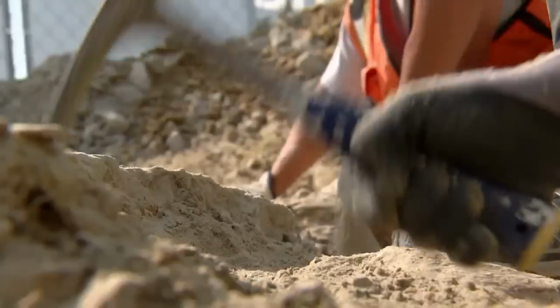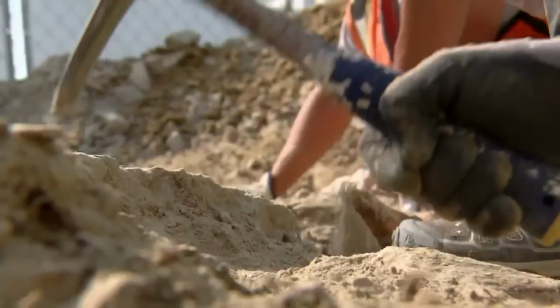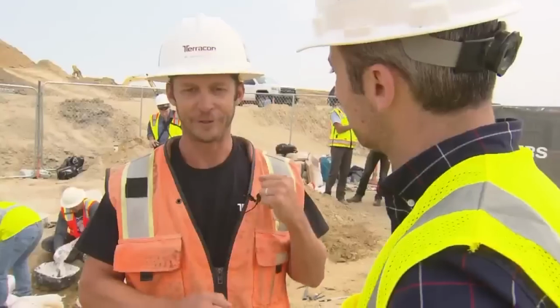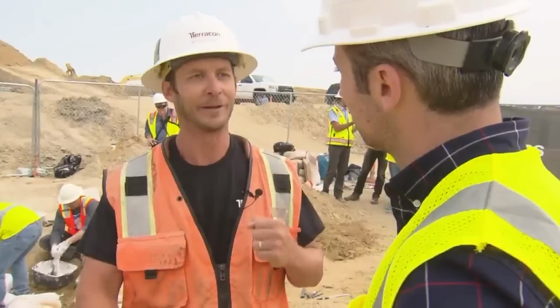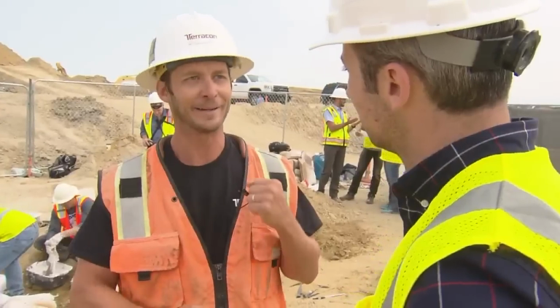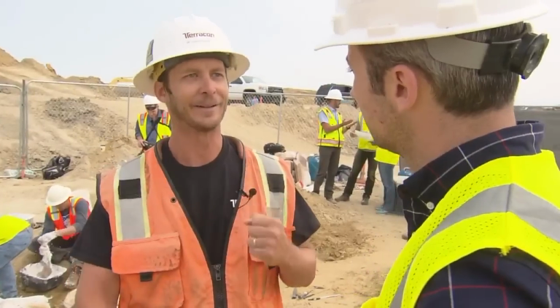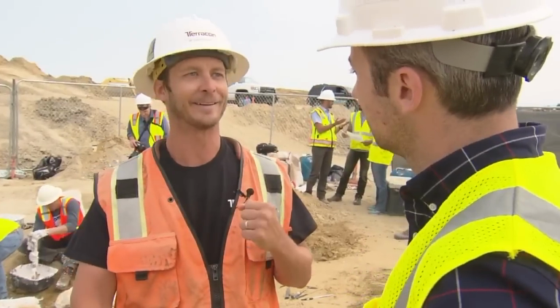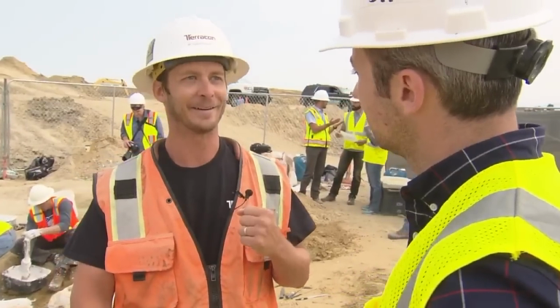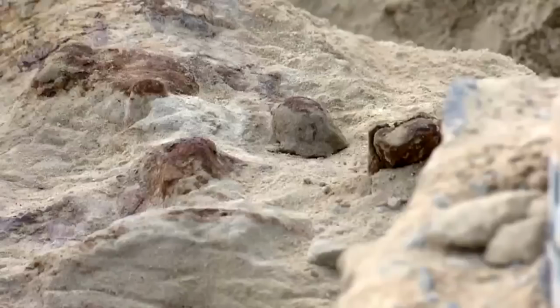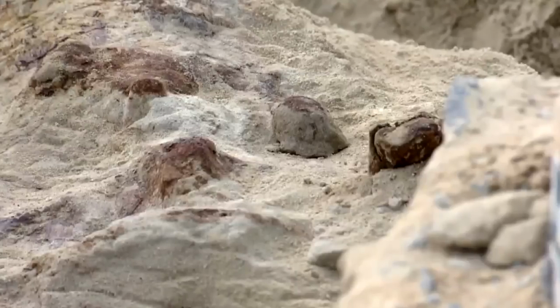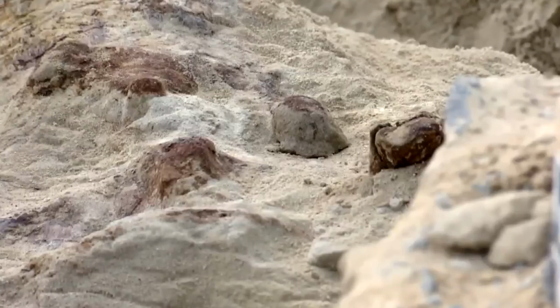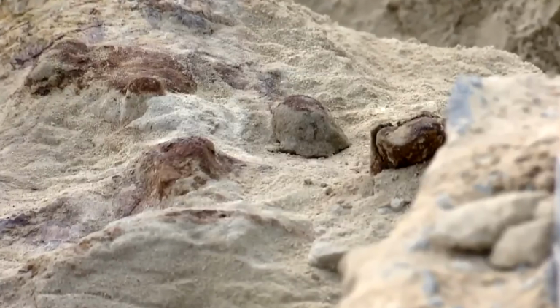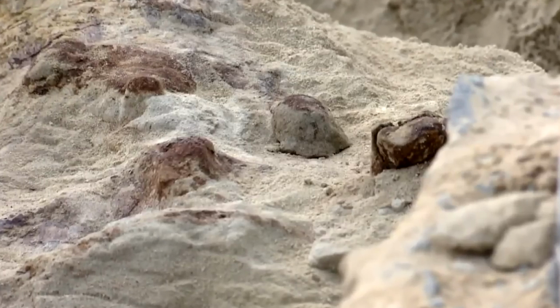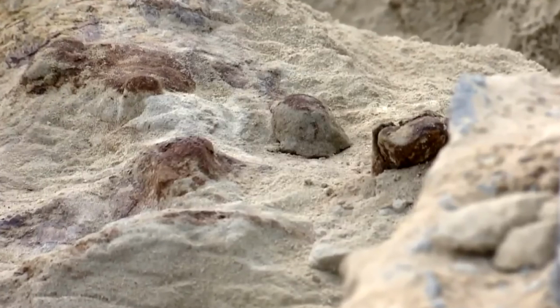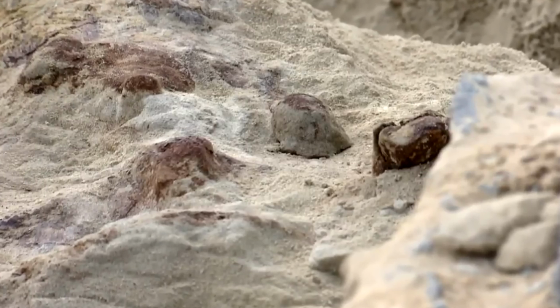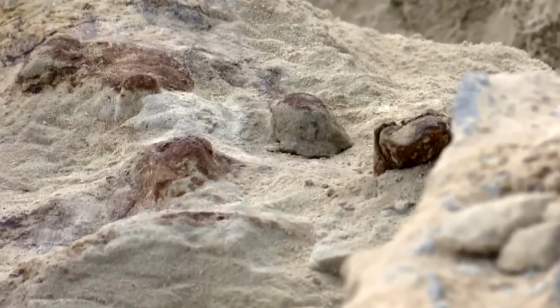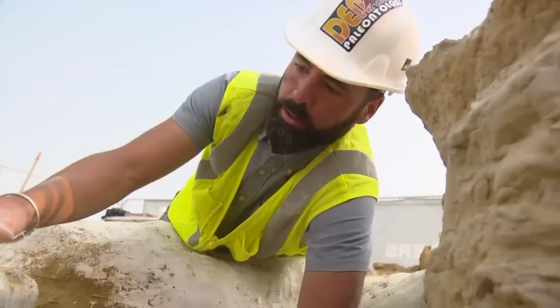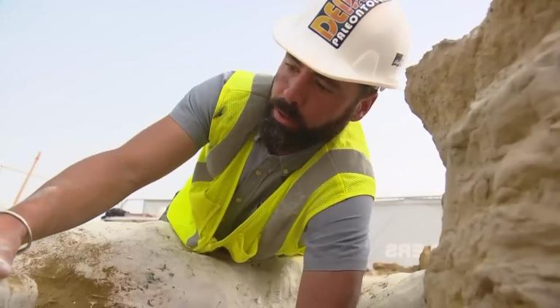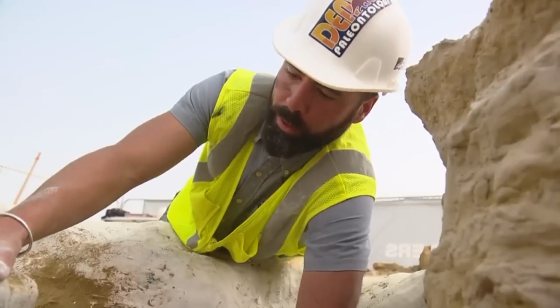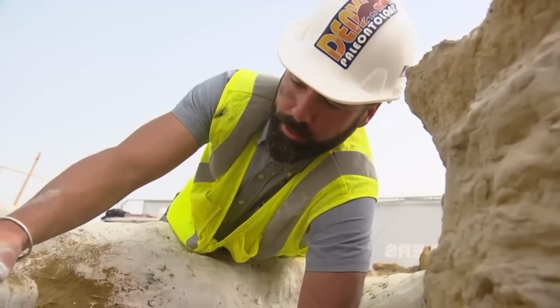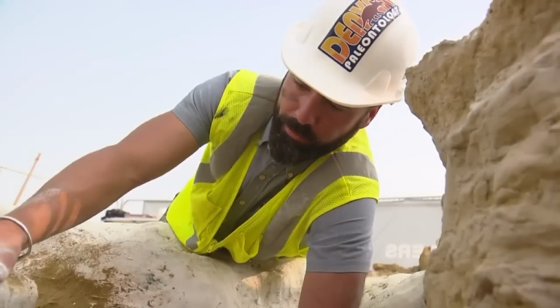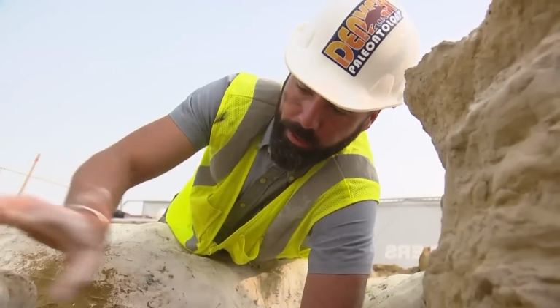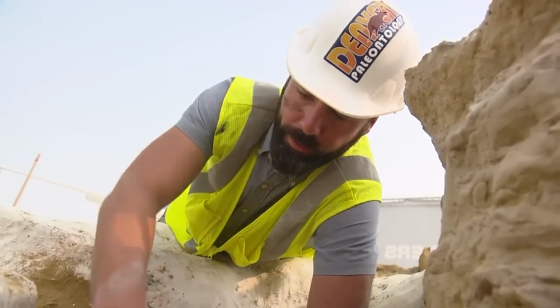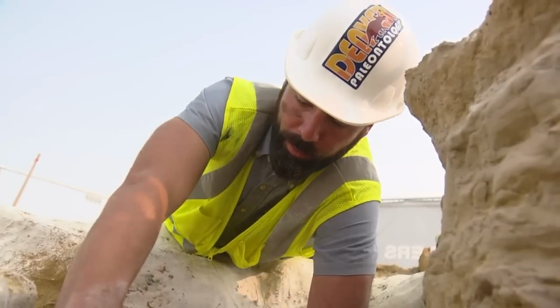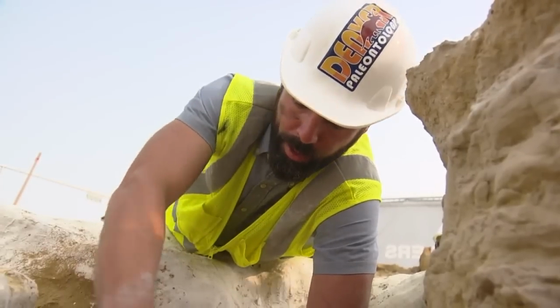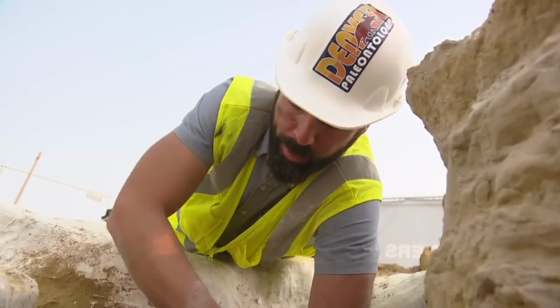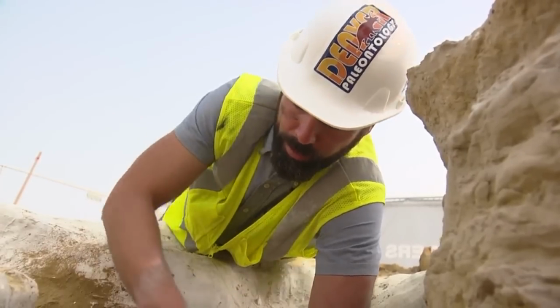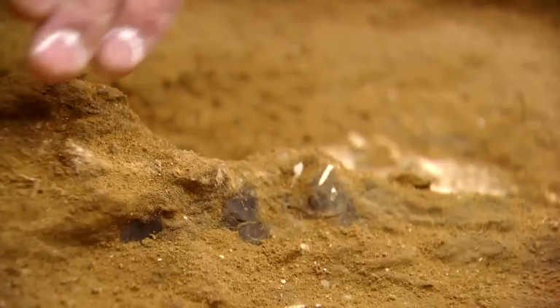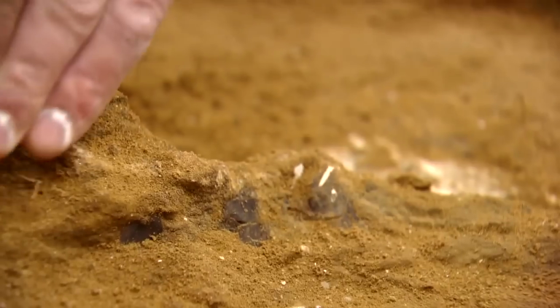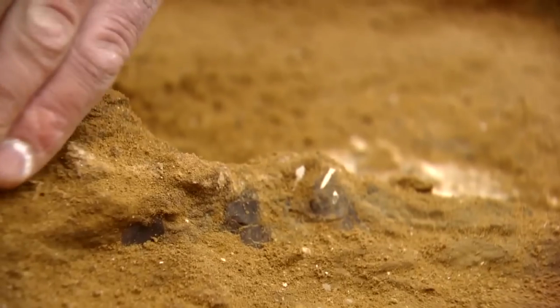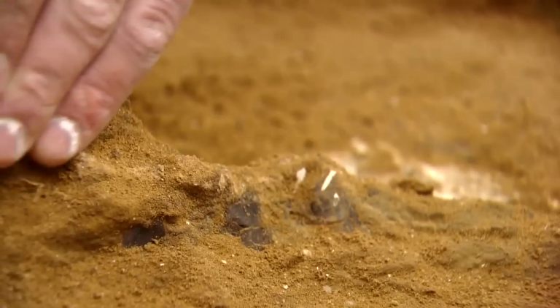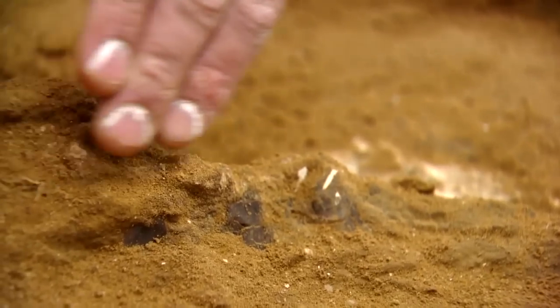I heard the clink of what ended up being the shoulder blade bone. We're going to peel this off carefully and then we might be able to collect this lower jaw.